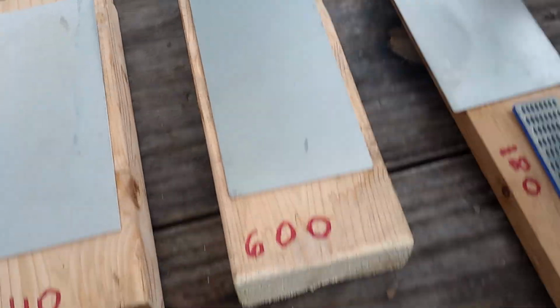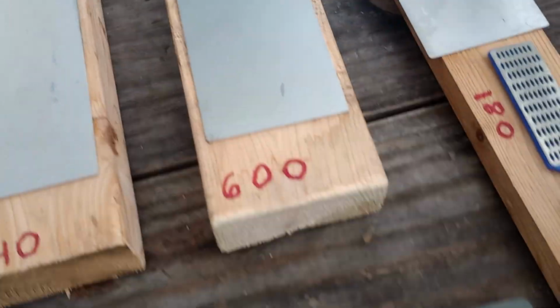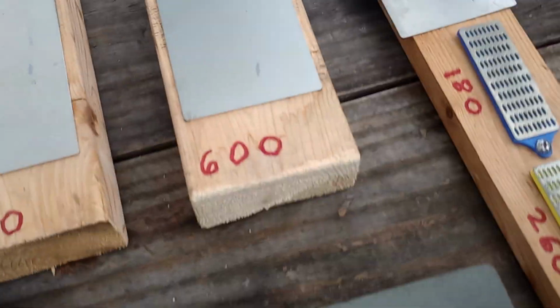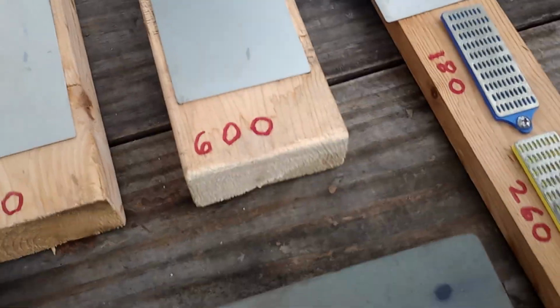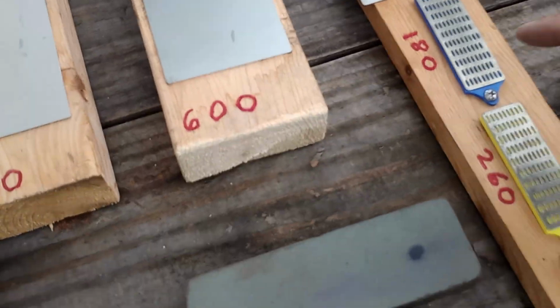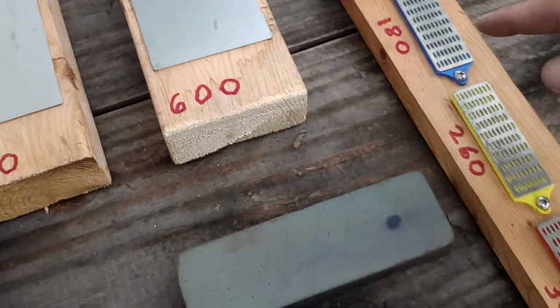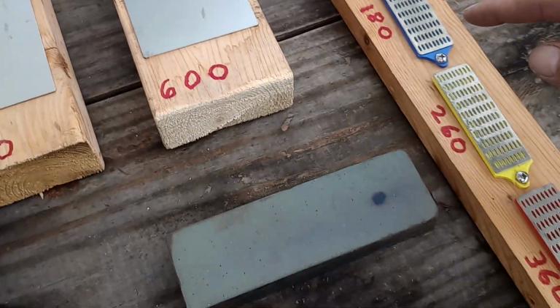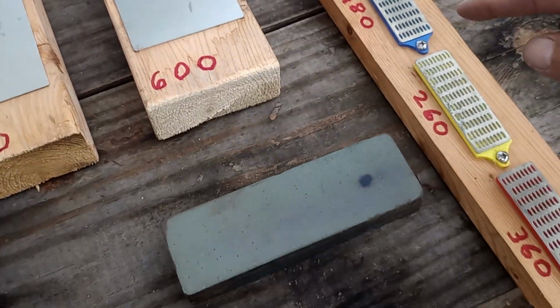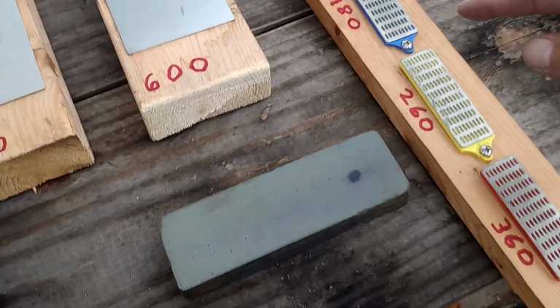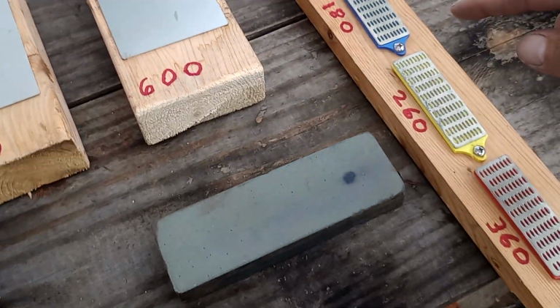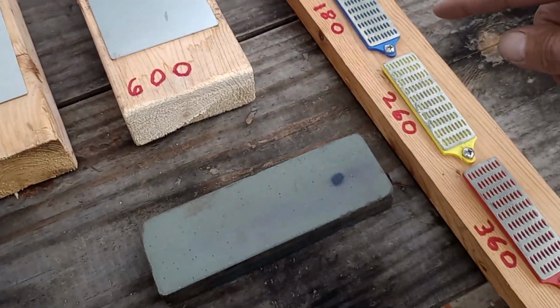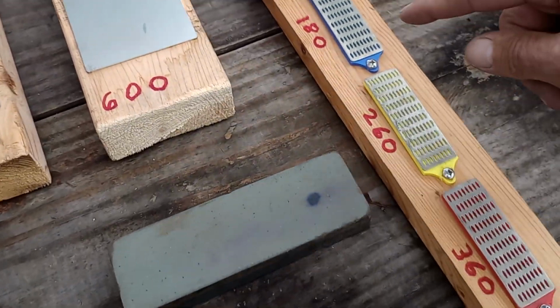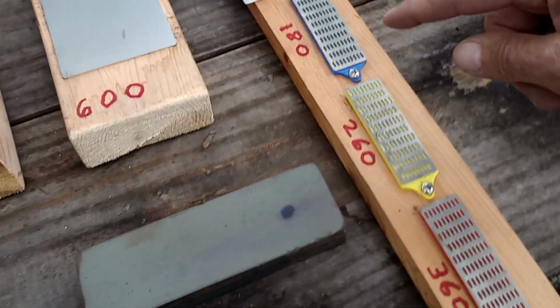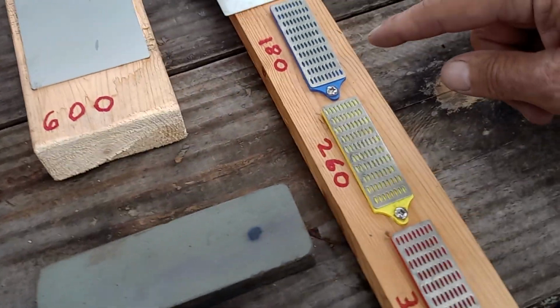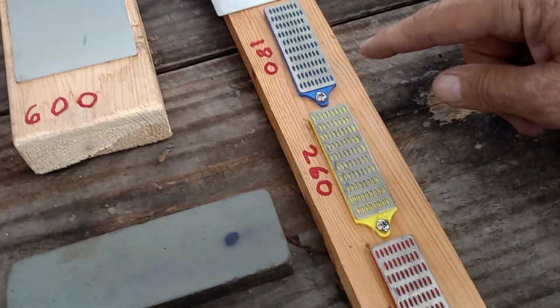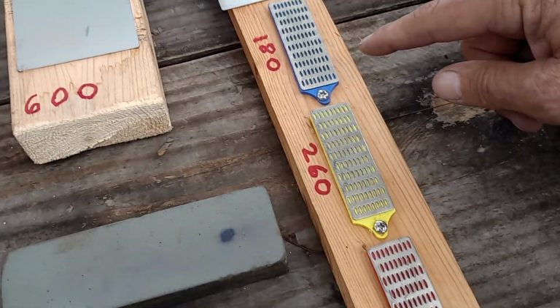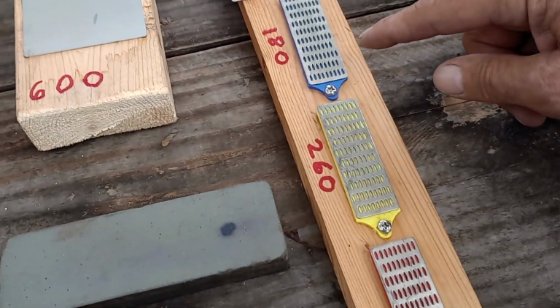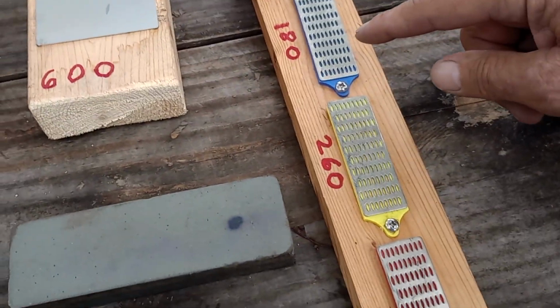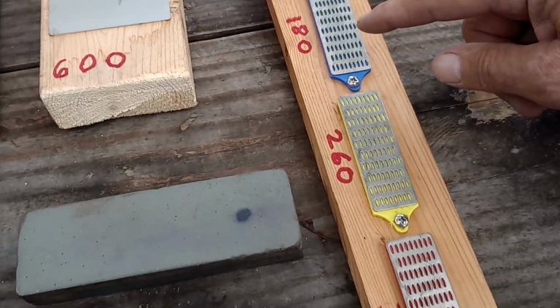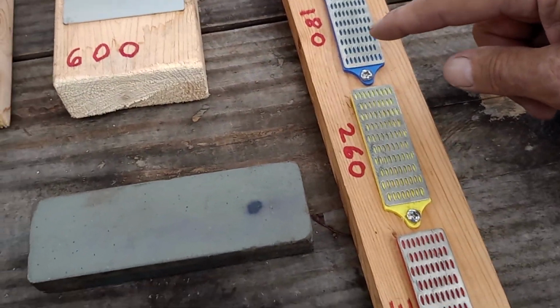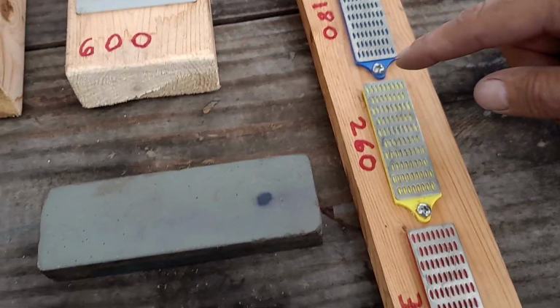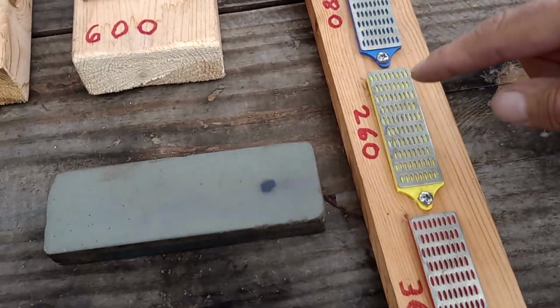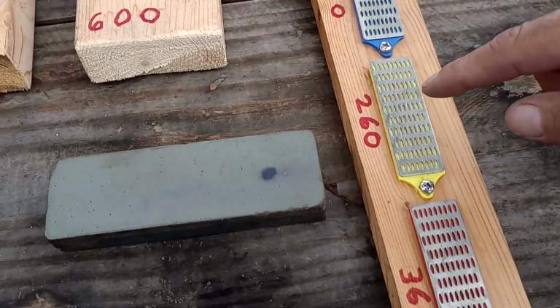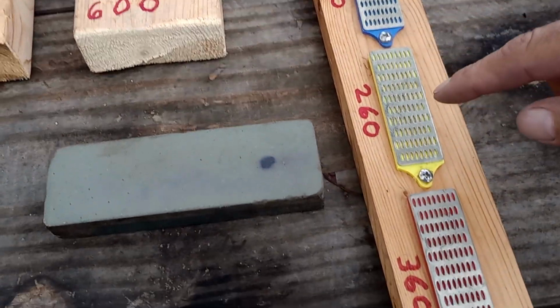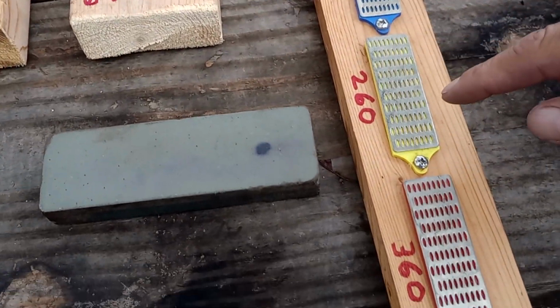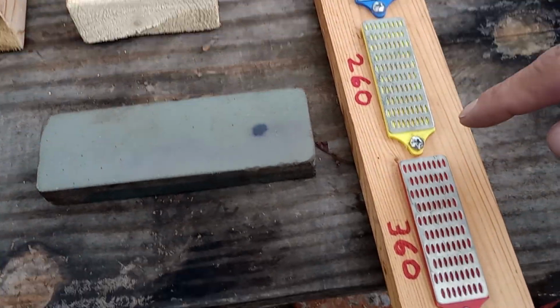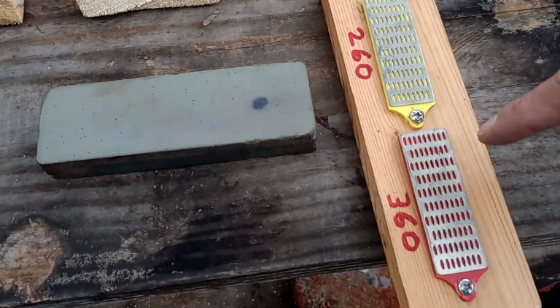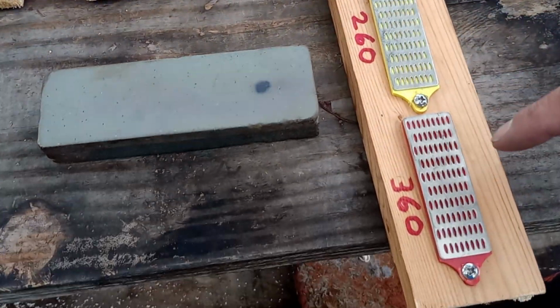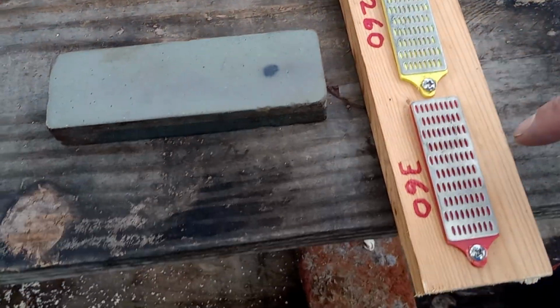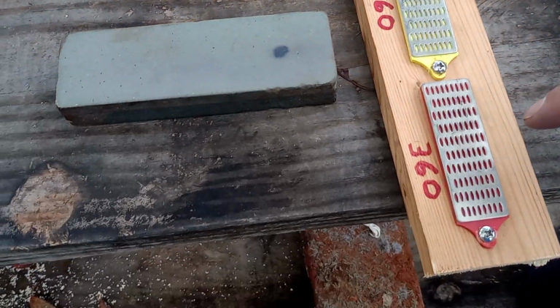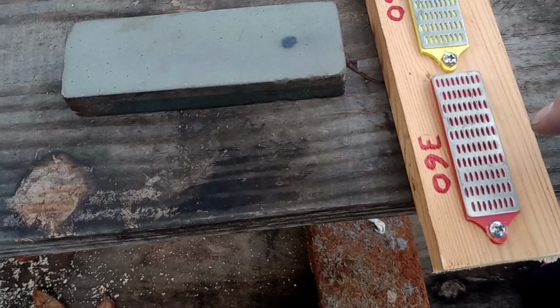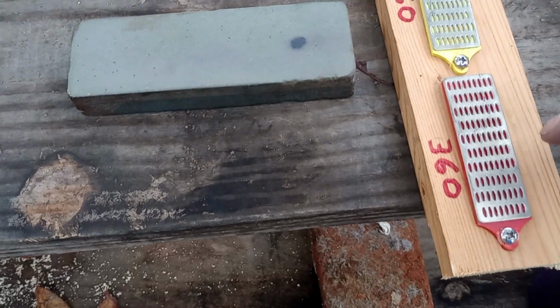Got these smaller diamond plates for smaller knives — there's a 180, a 260, and a 360.